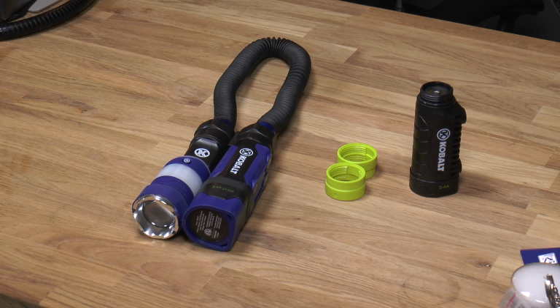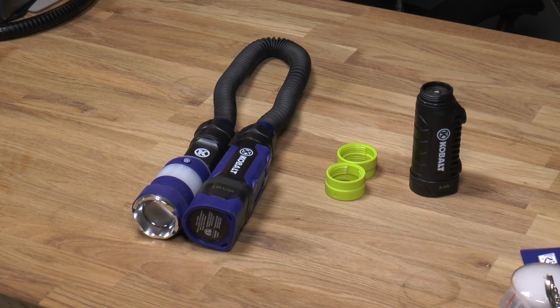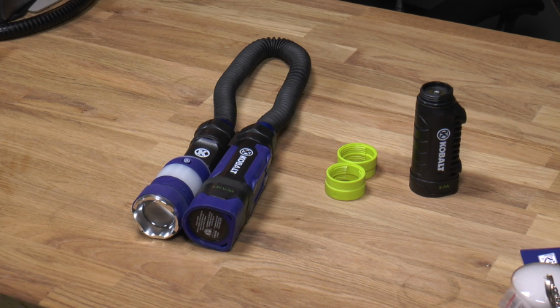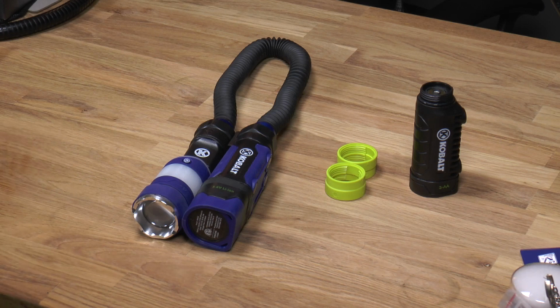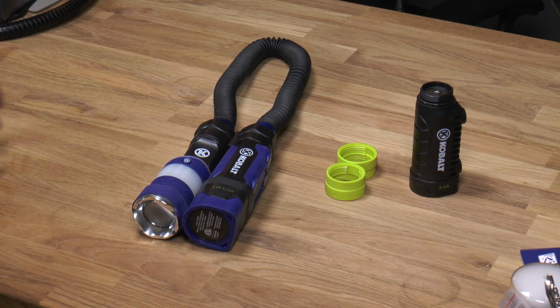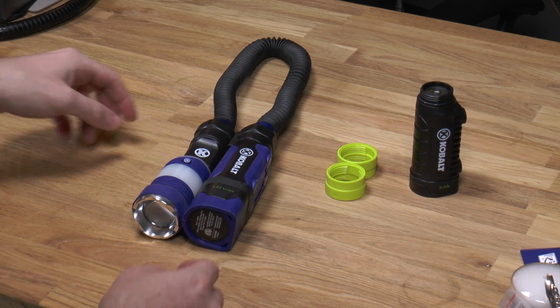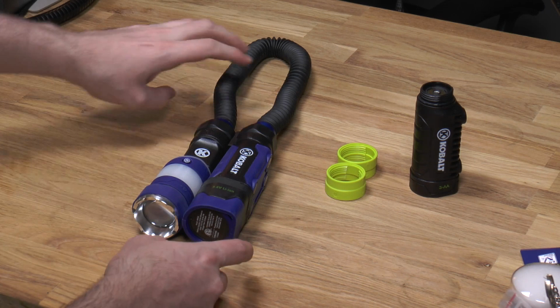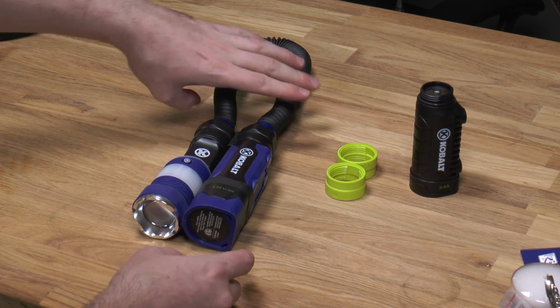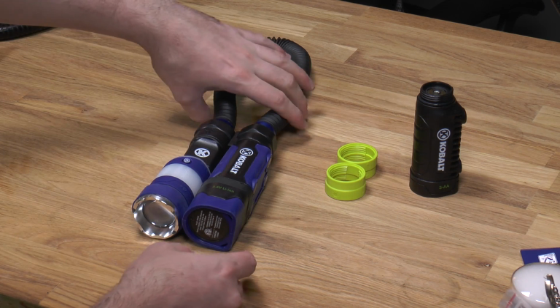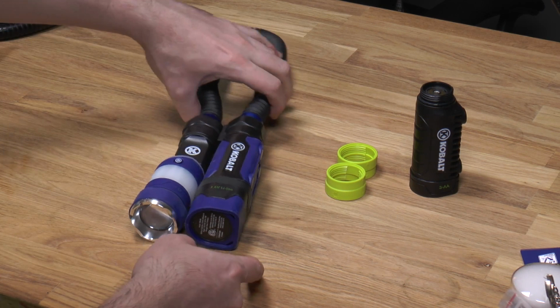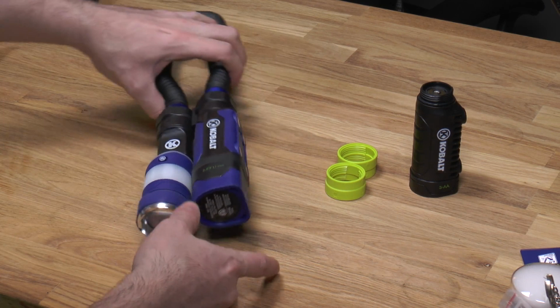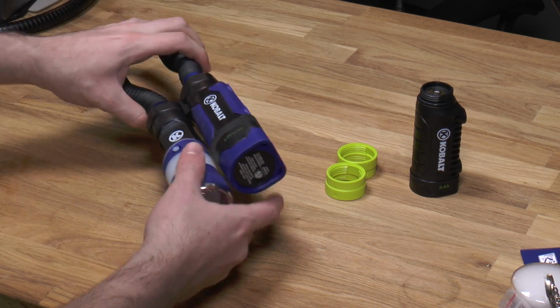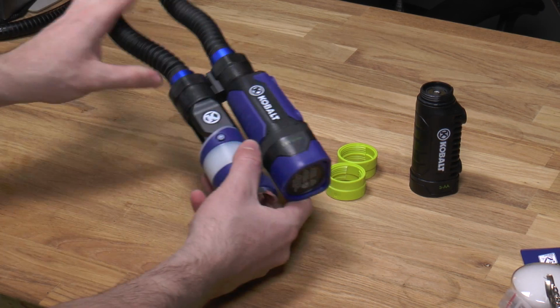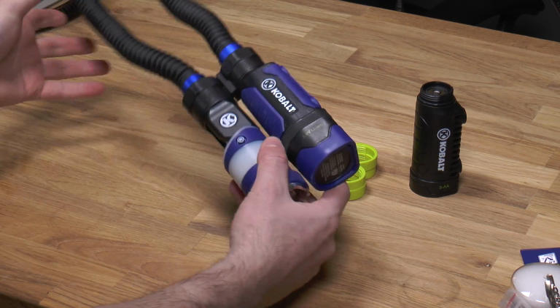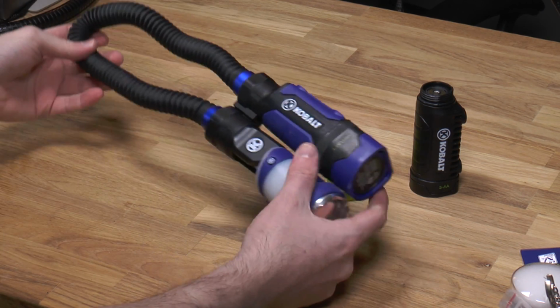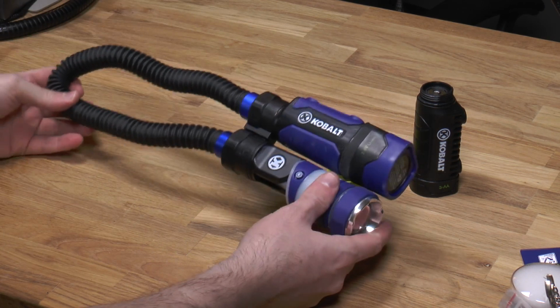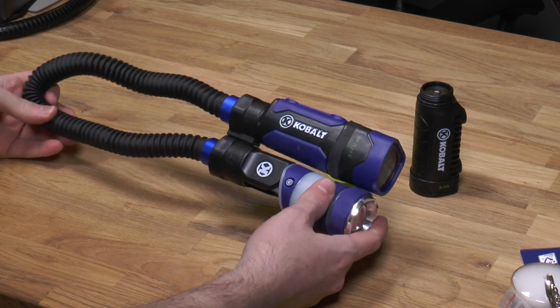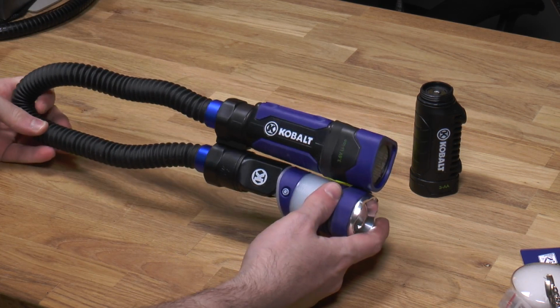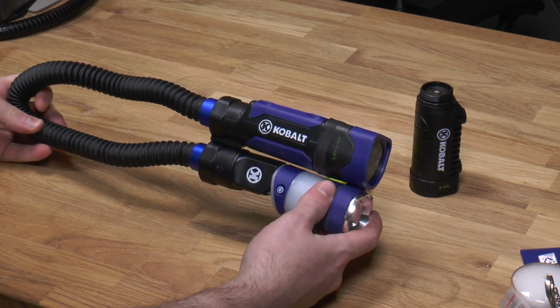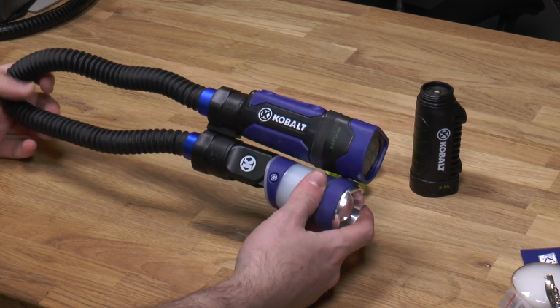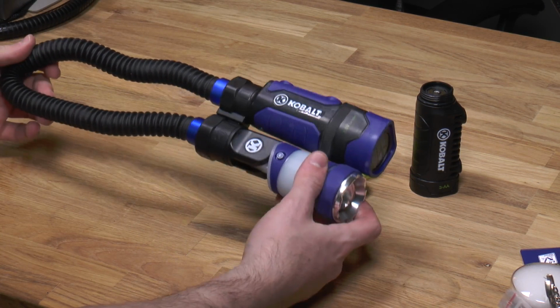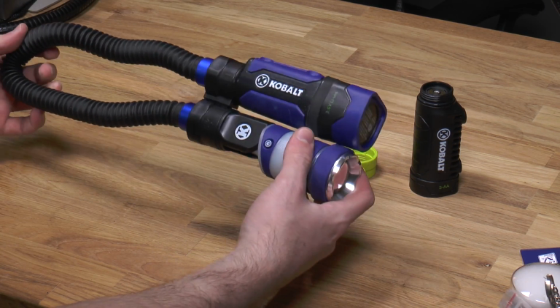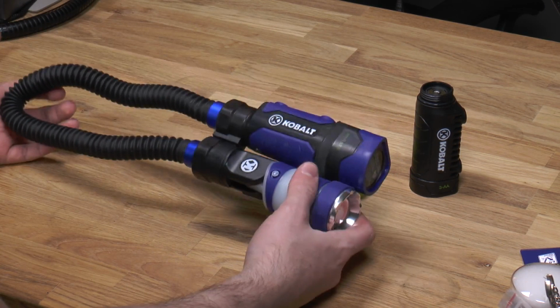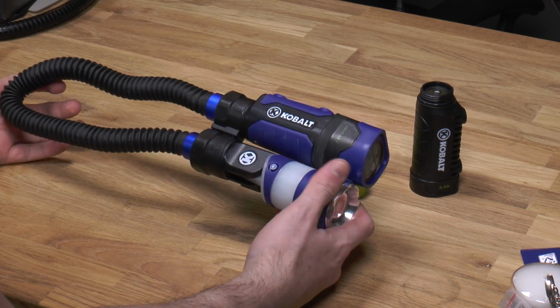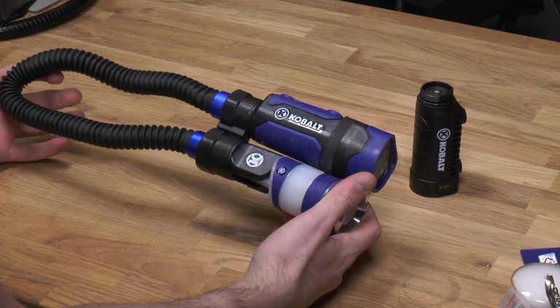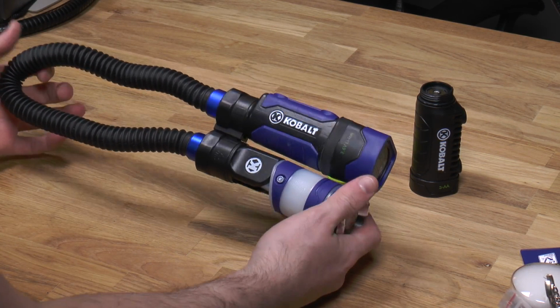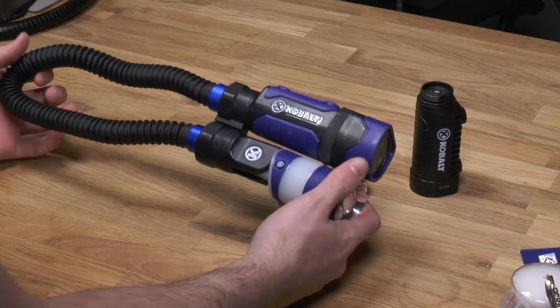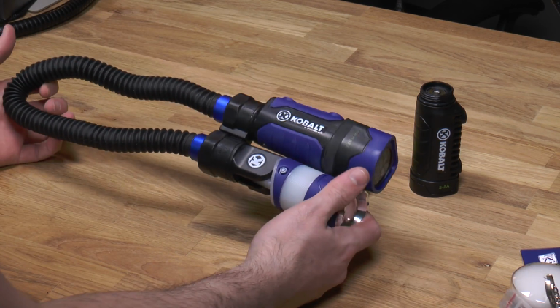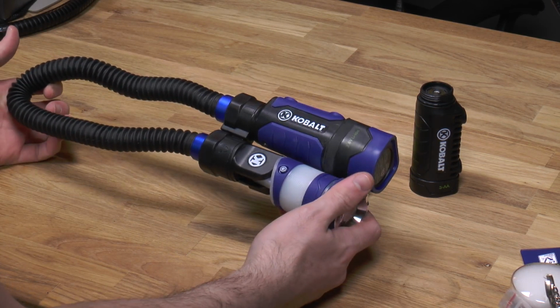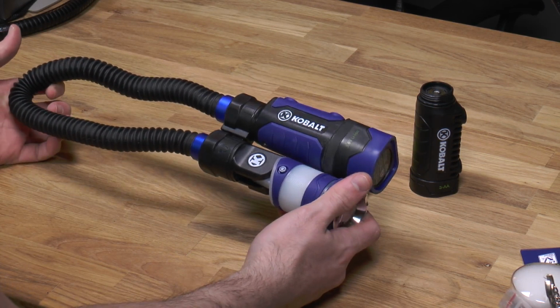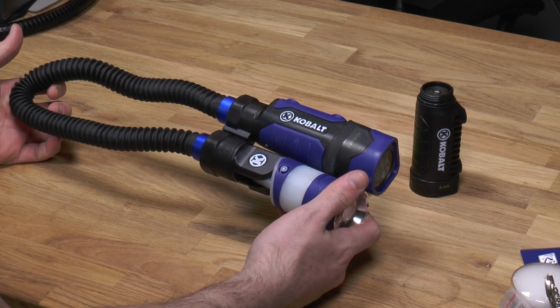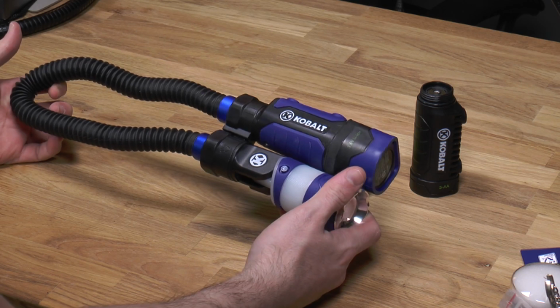Hi guys. Today we are going to review the new Cobalt Hypercoil LED Worklight.